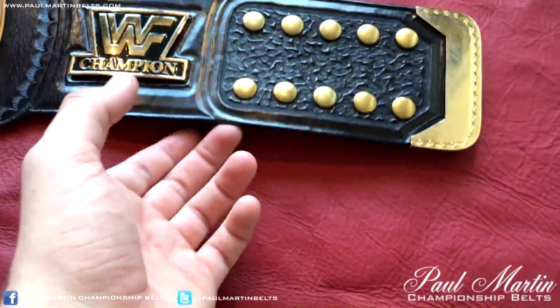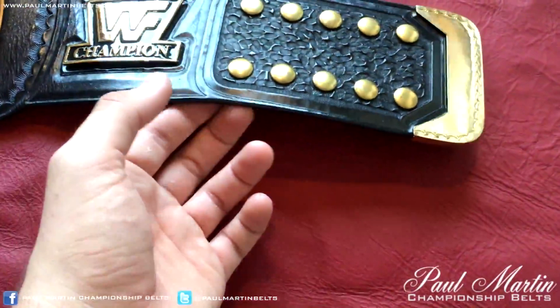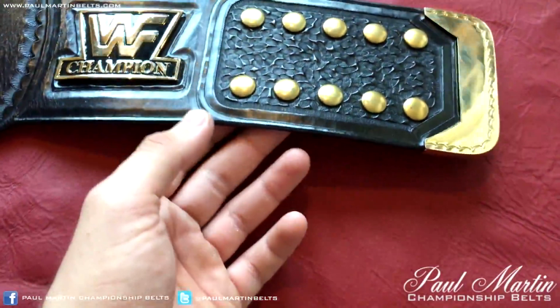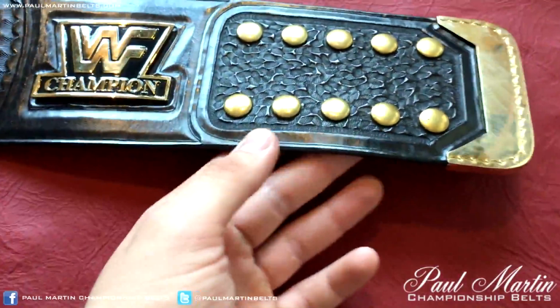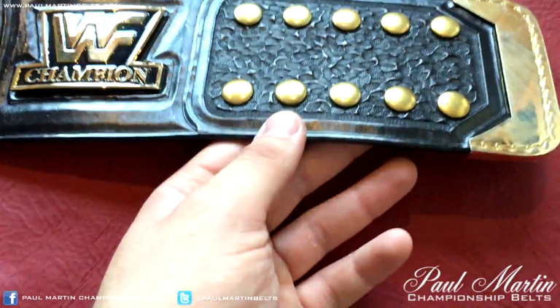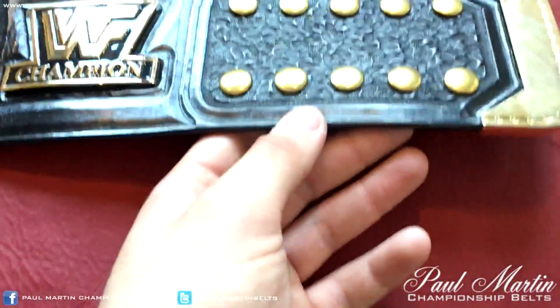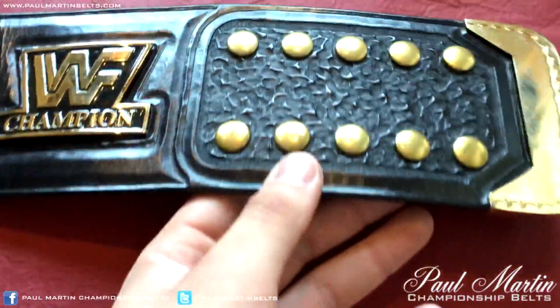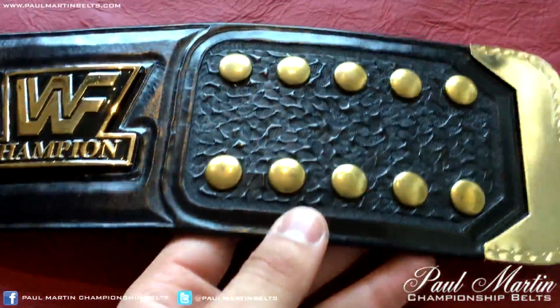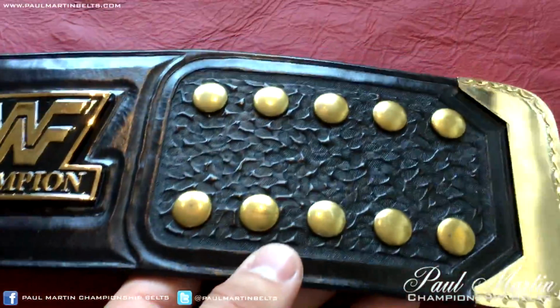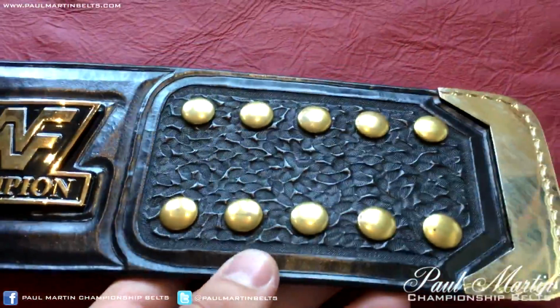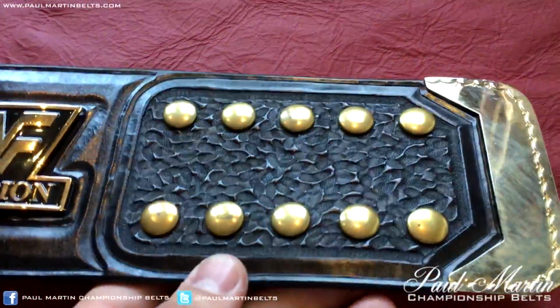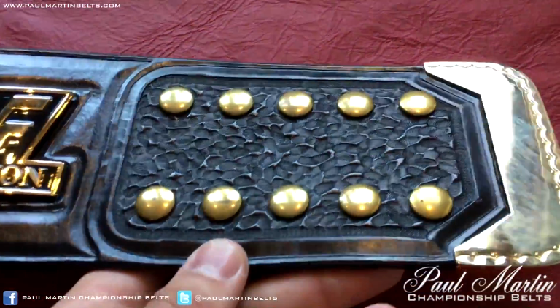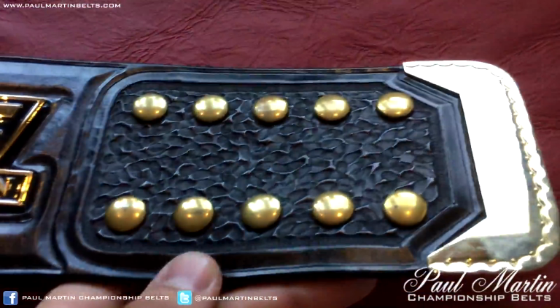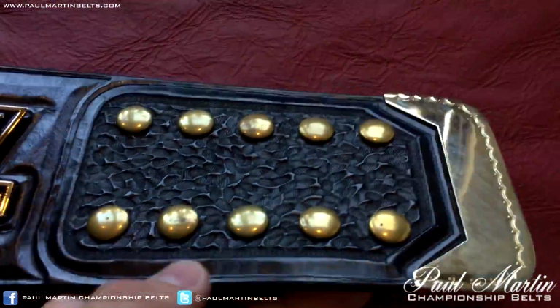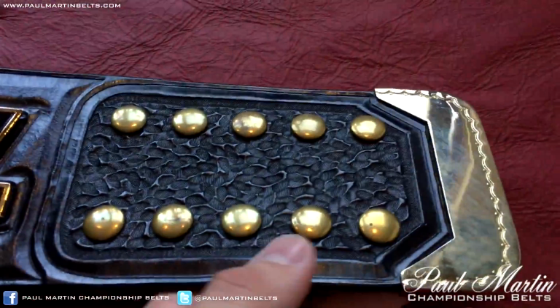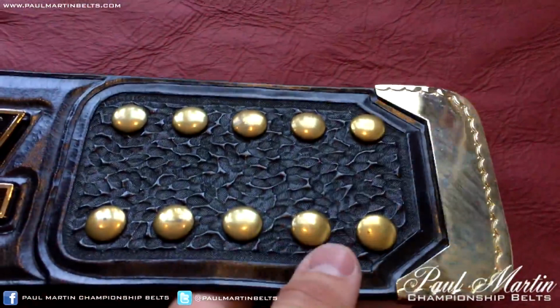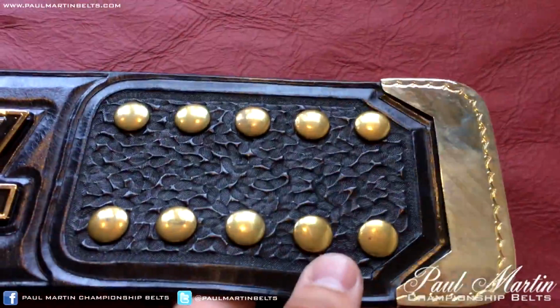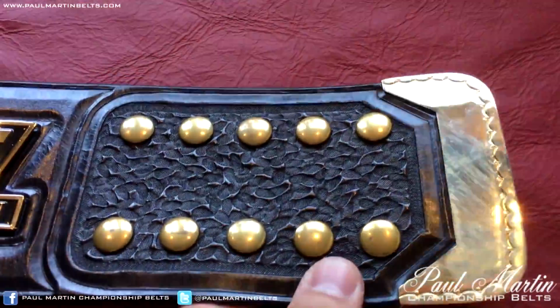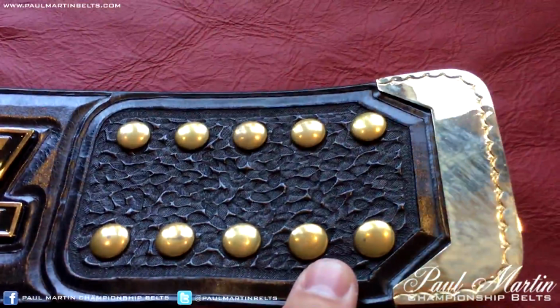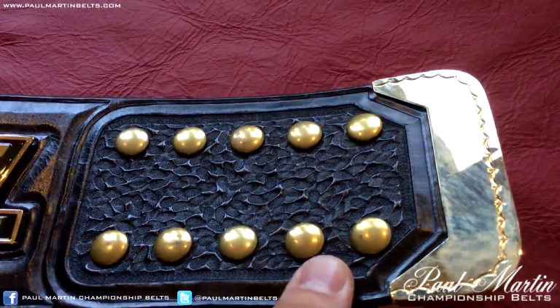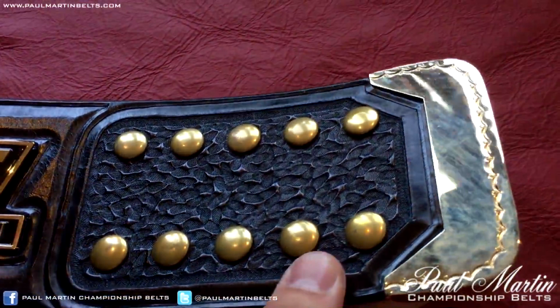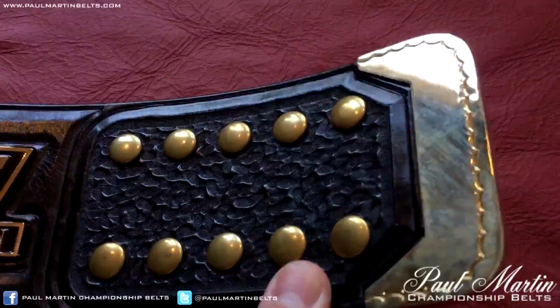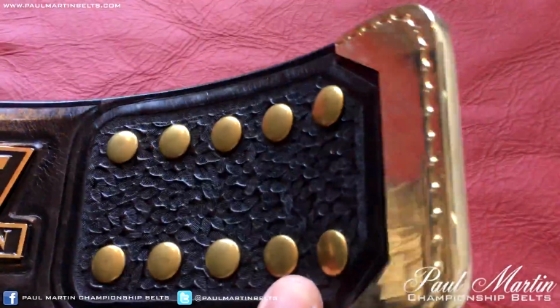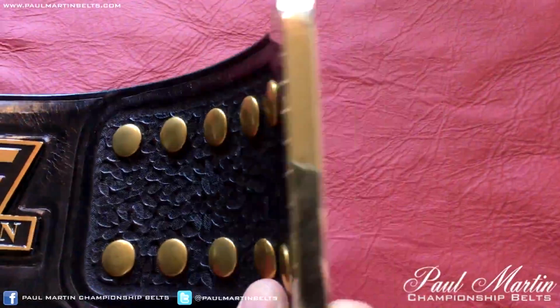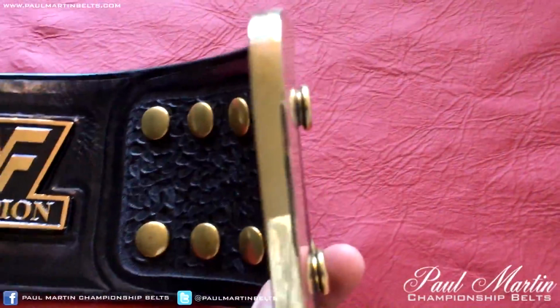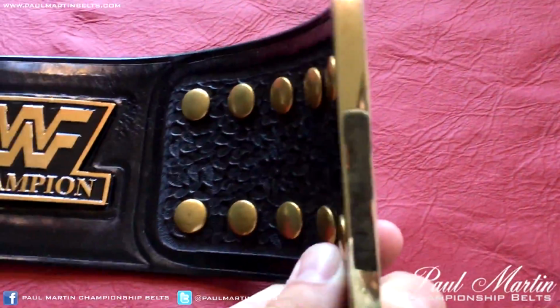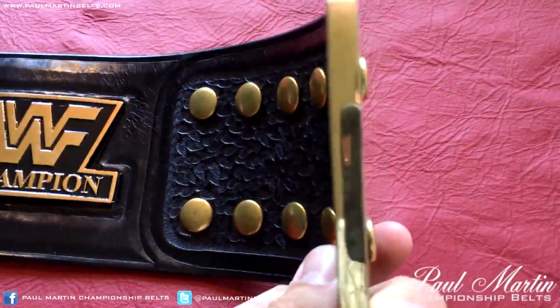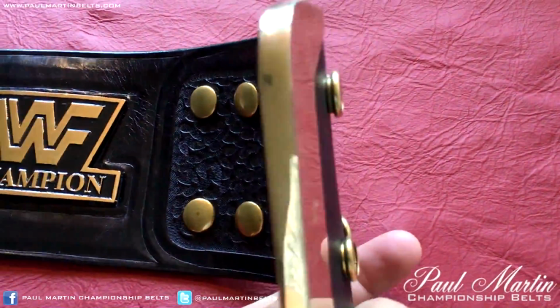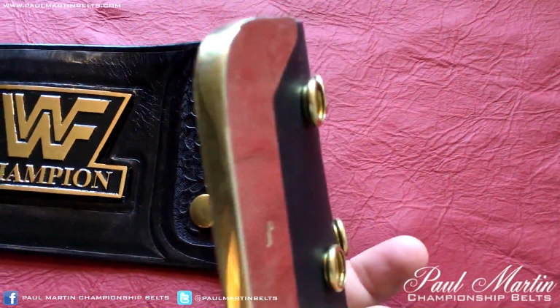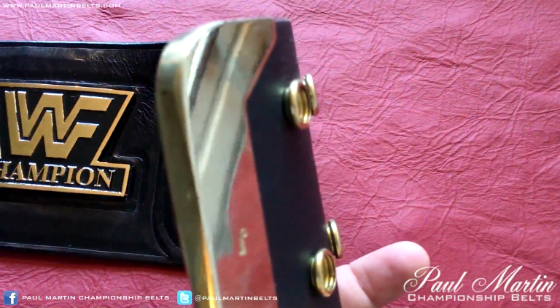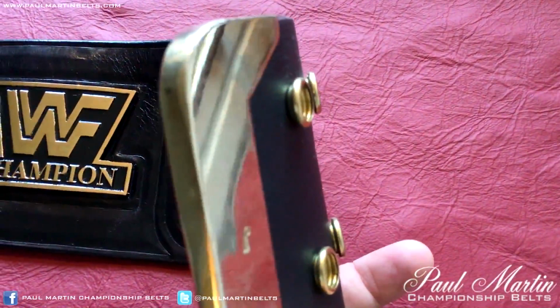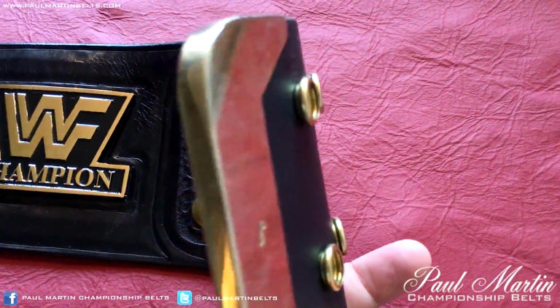Pretty much the style you would expect to see on a winged eagle. I think Mike pretty much based it off of the tooling that was styled and used on the original belt. You can see the snap box here with the gold tip.